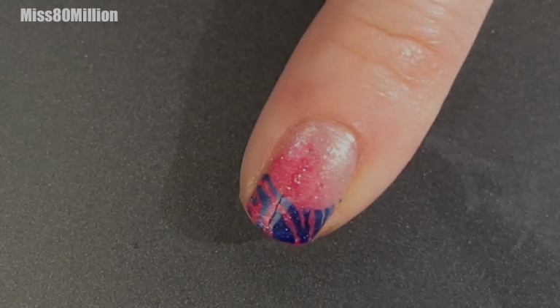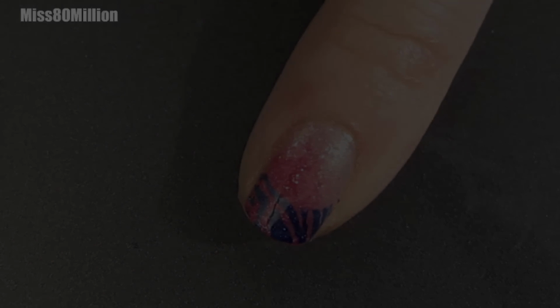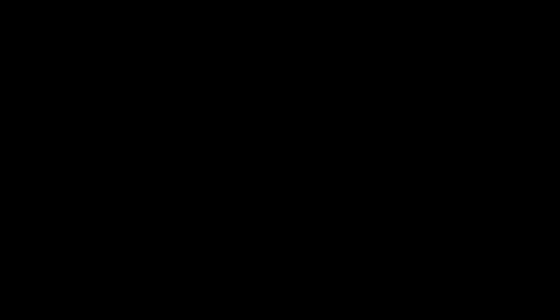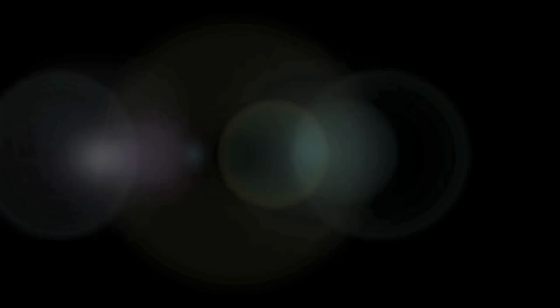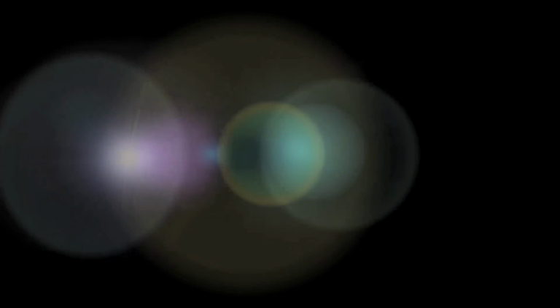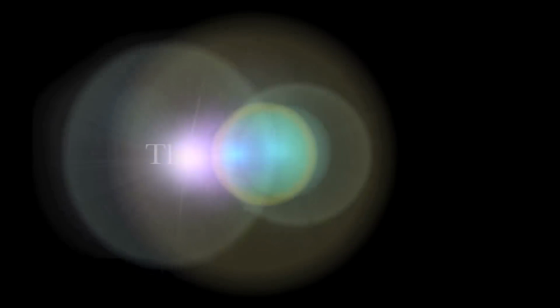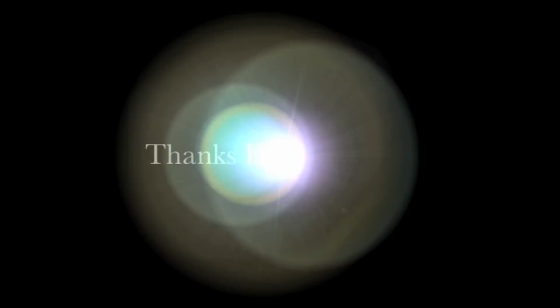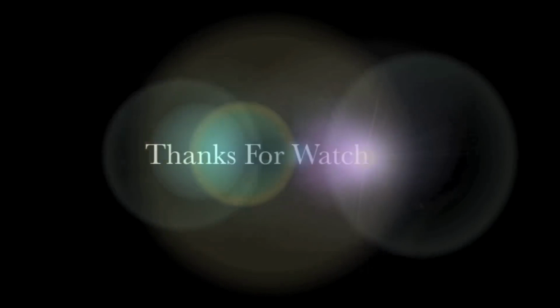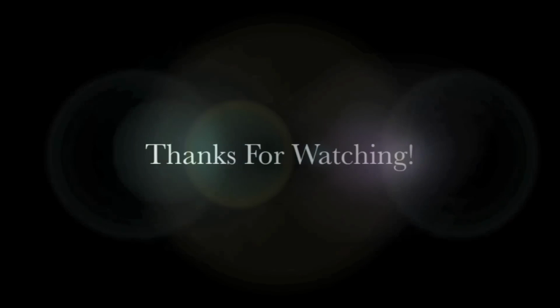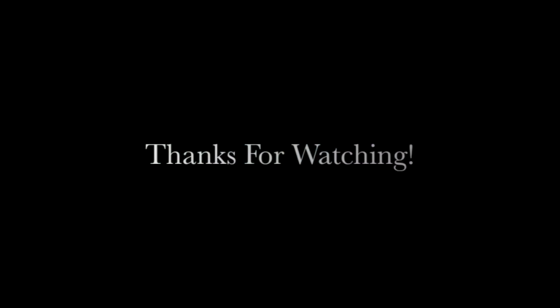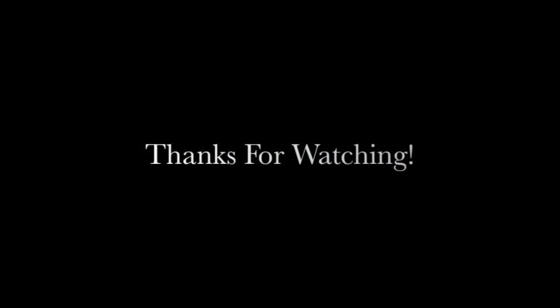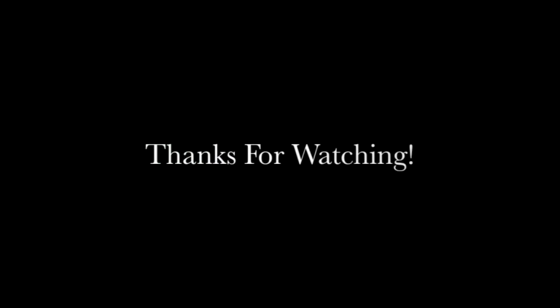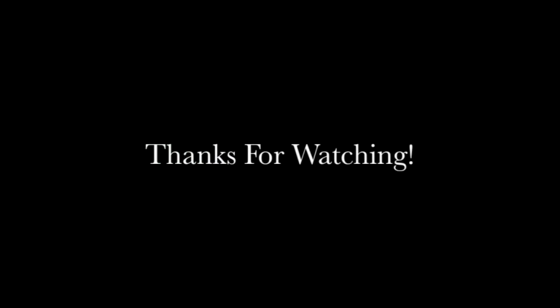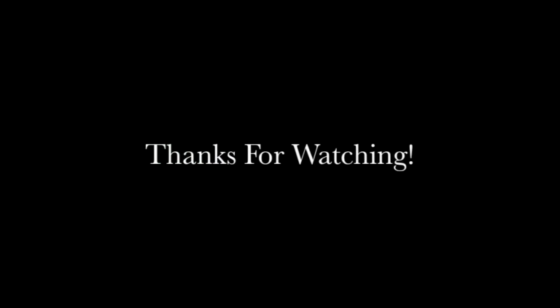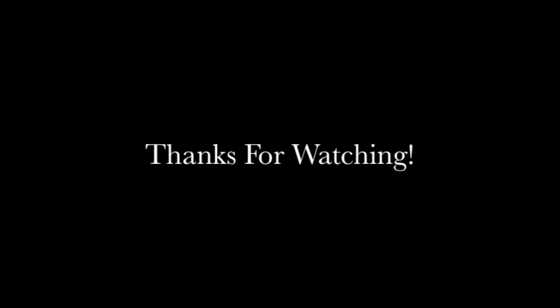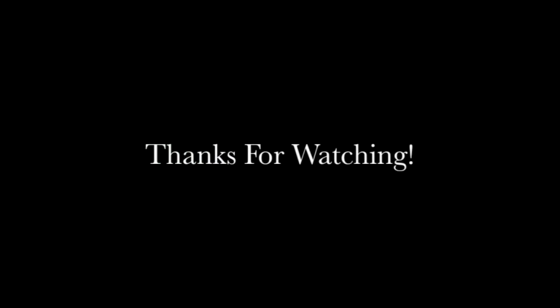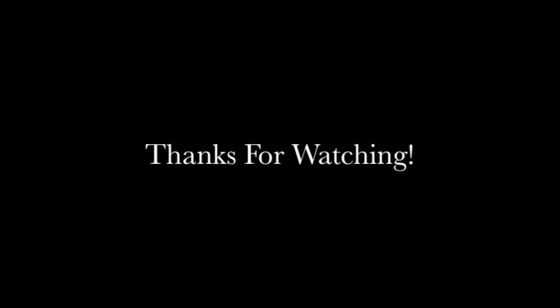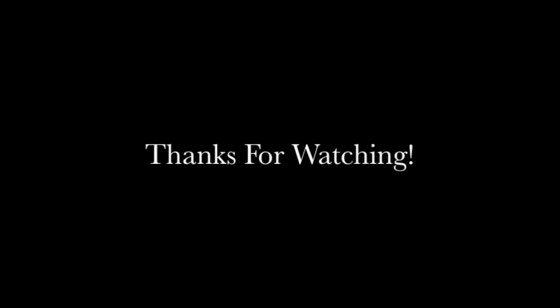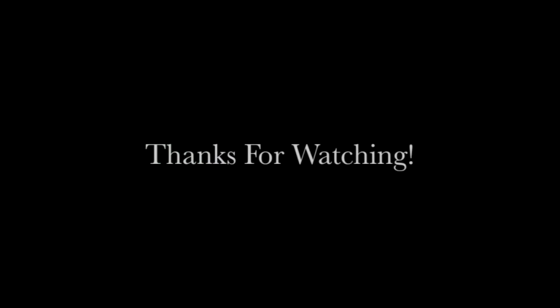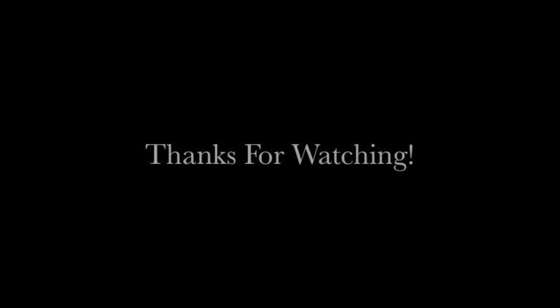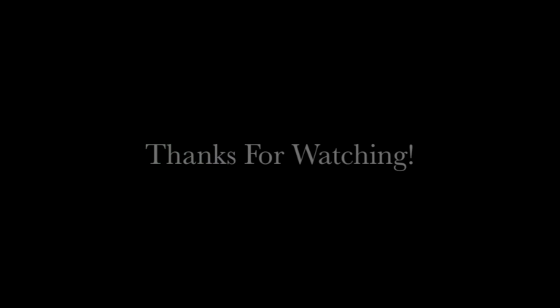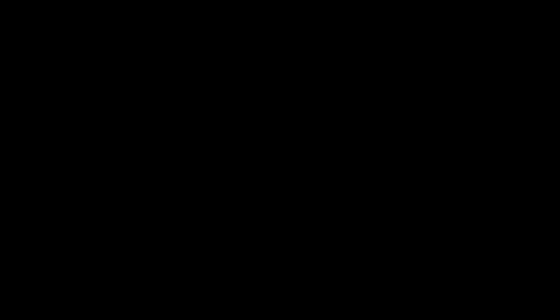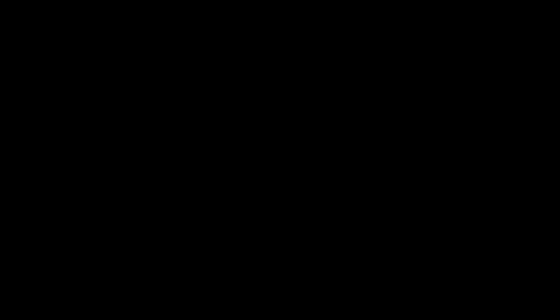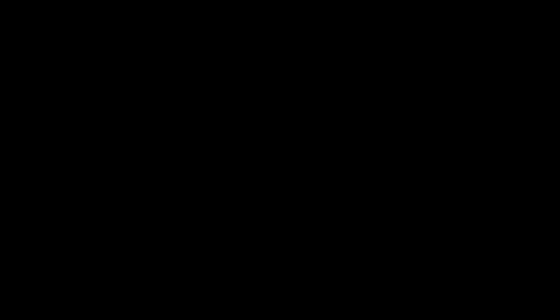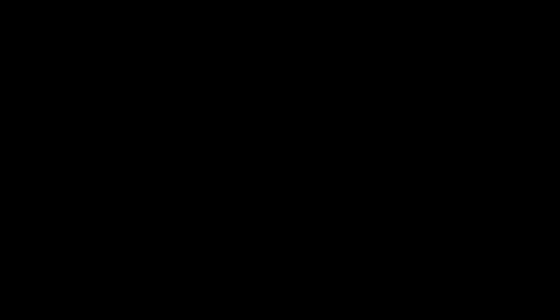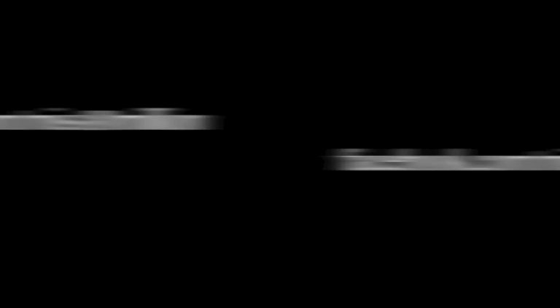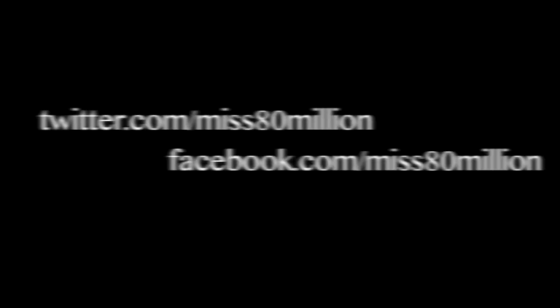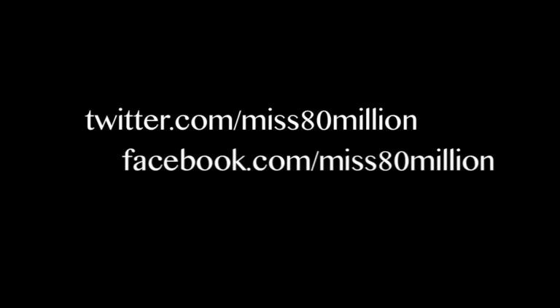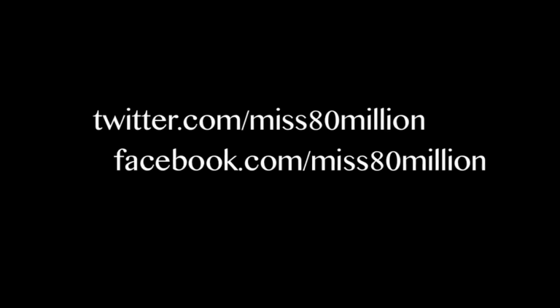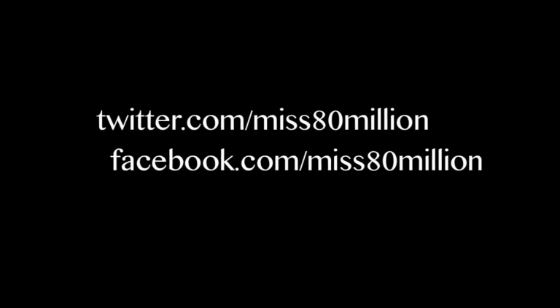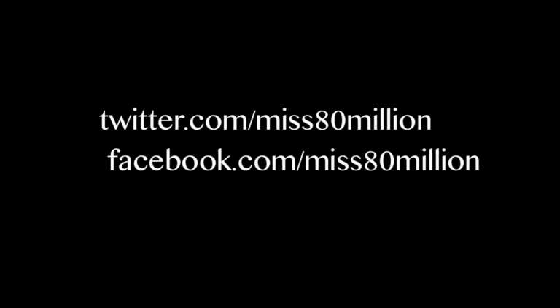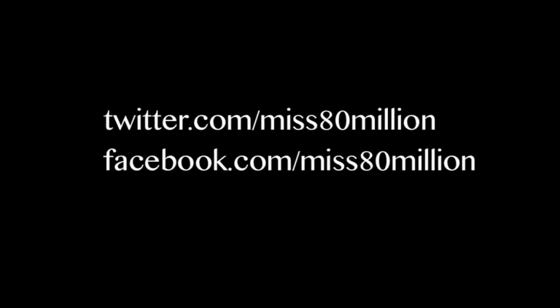So I hope you guys enjoyed this tutorial. Thank you so much for watching and I will see you next time. Bye!